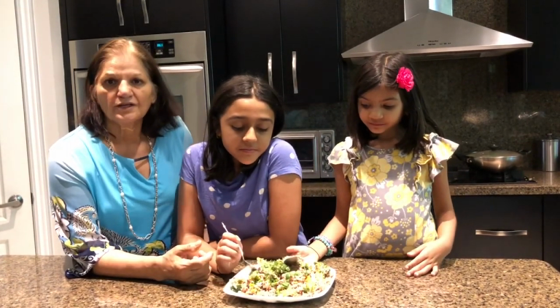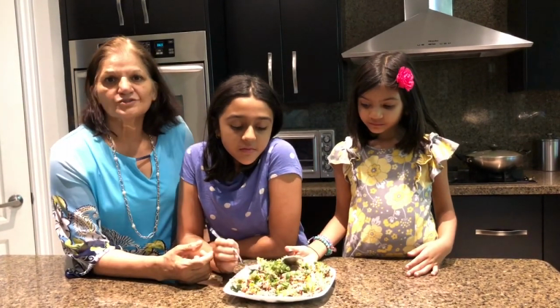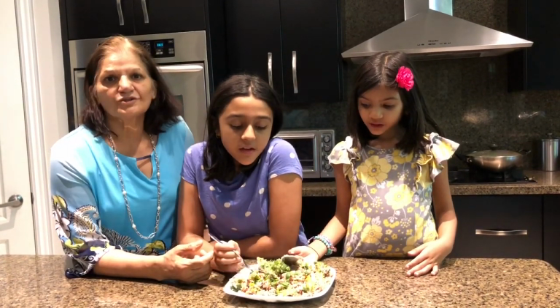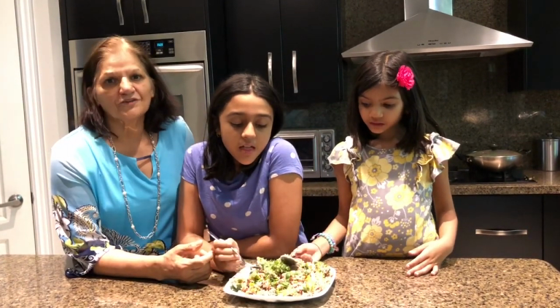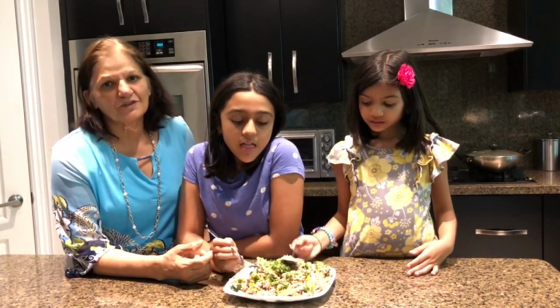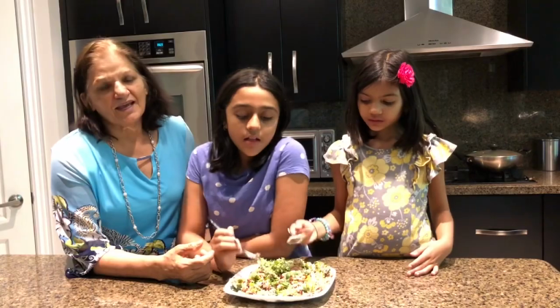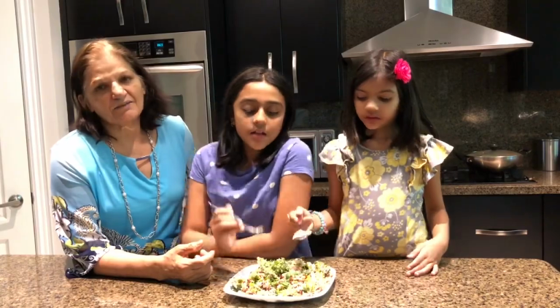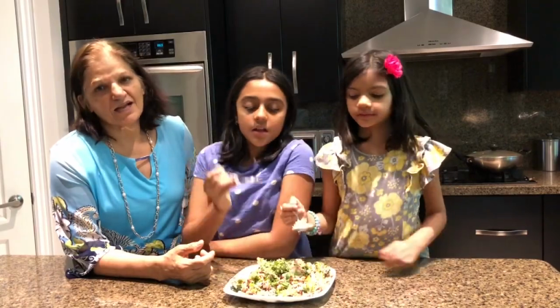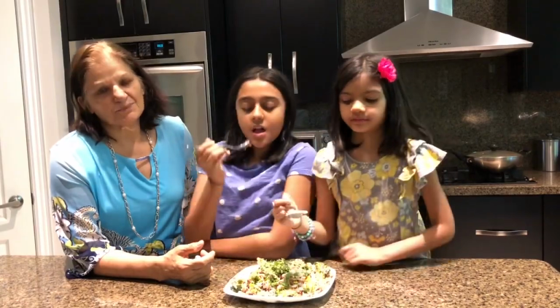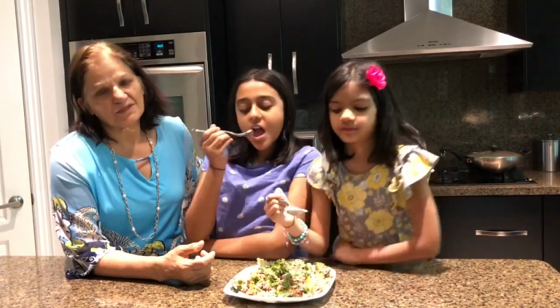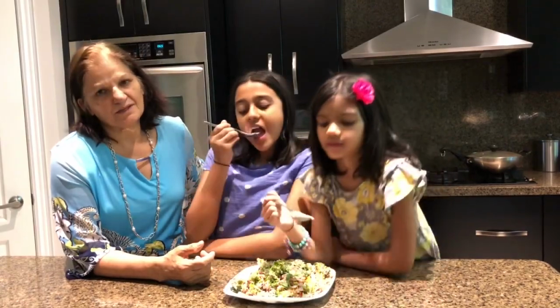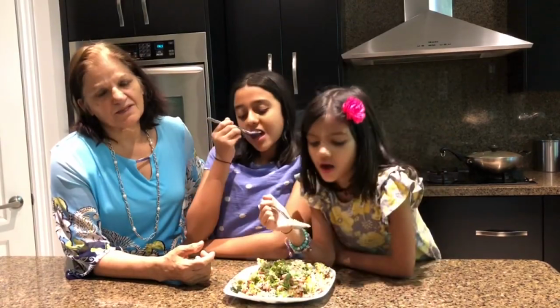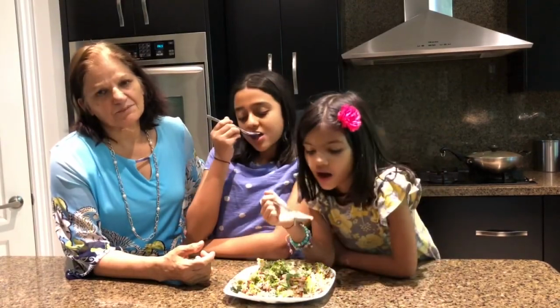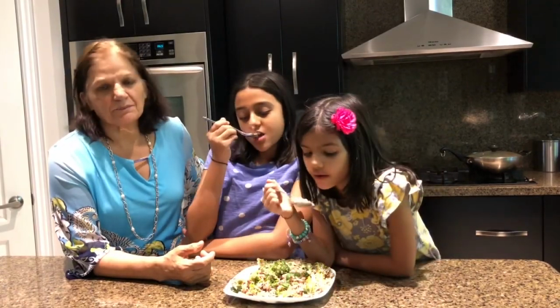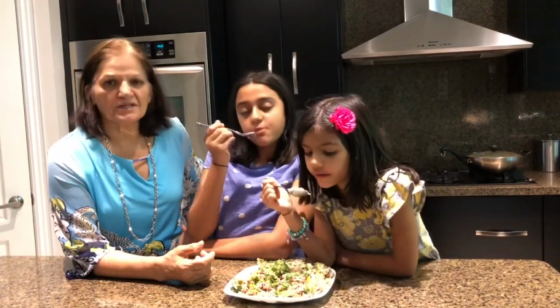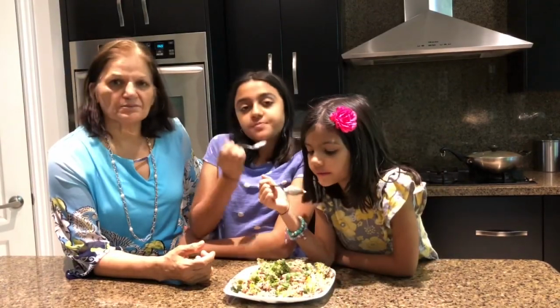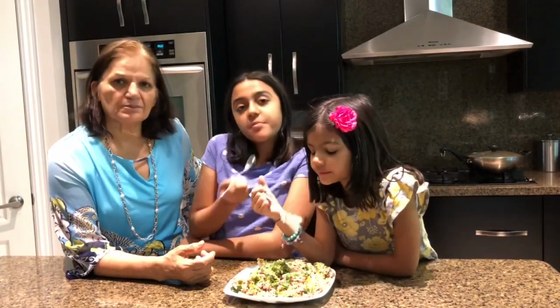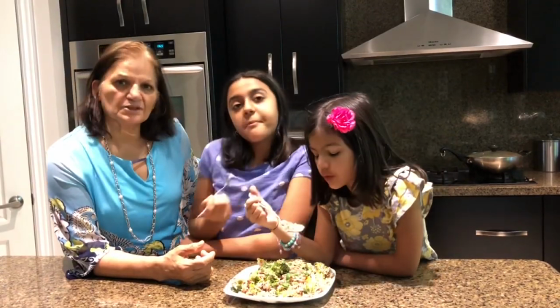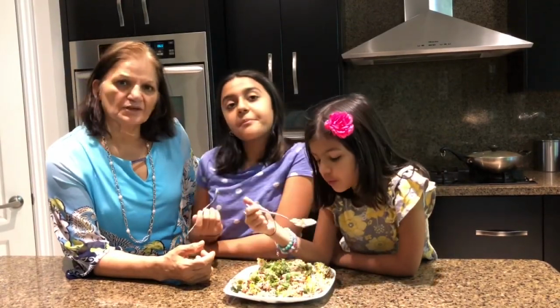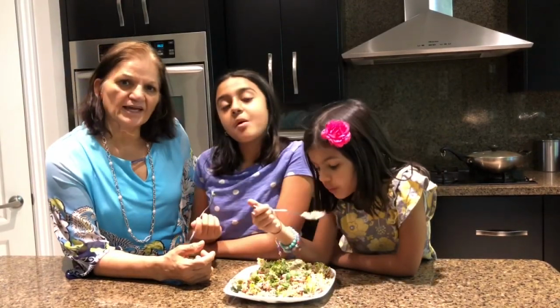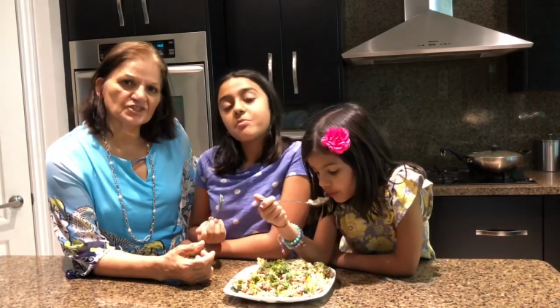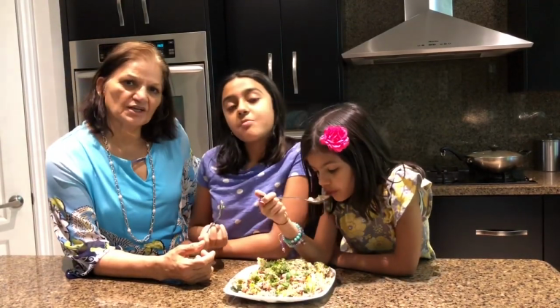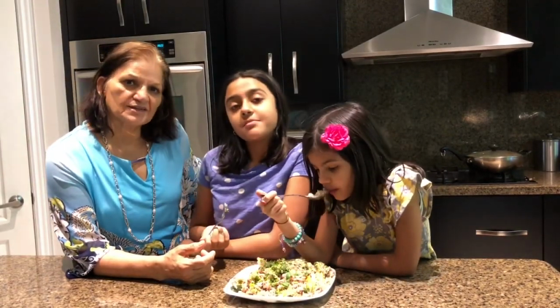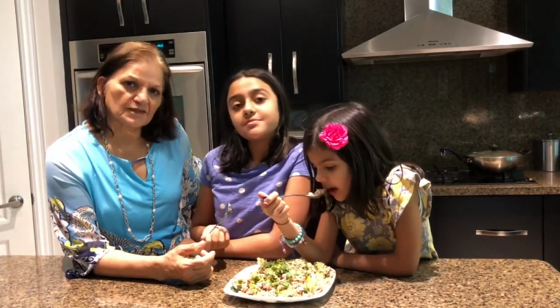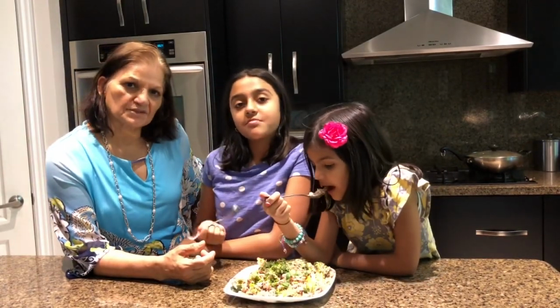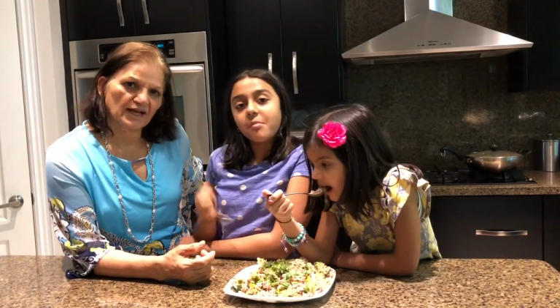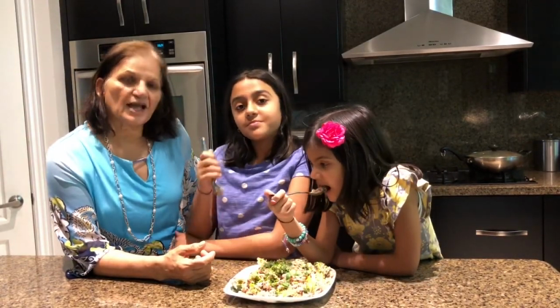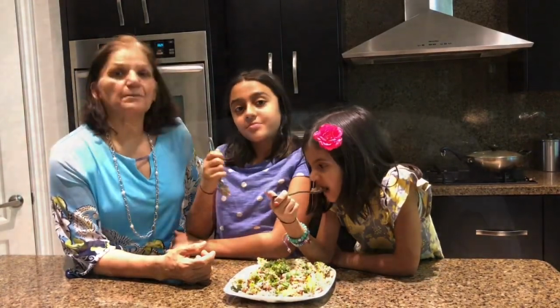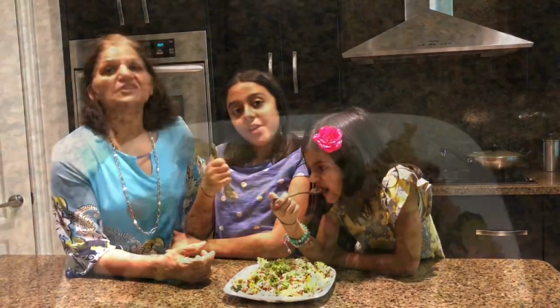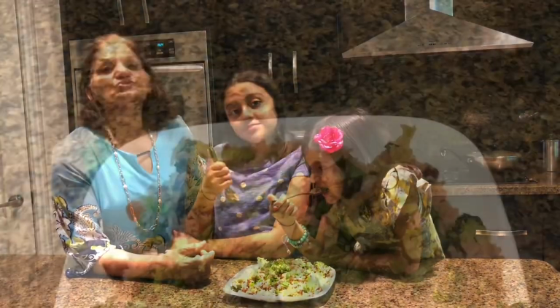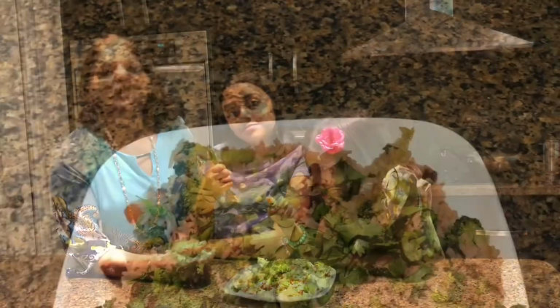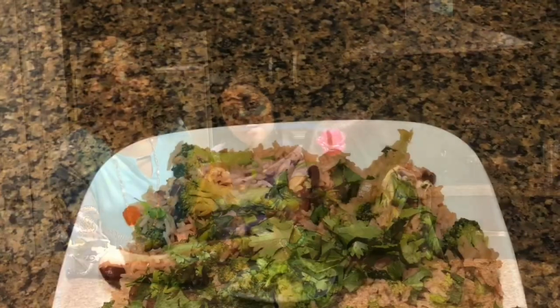So if you like my recipe, please remember to like, share, and subscribe. Please try it!